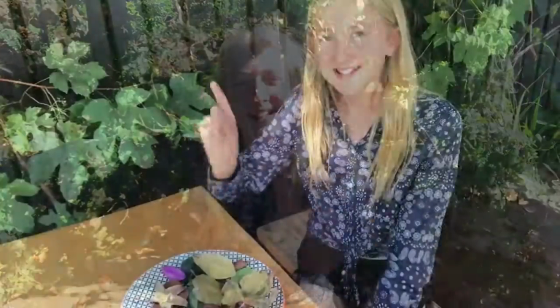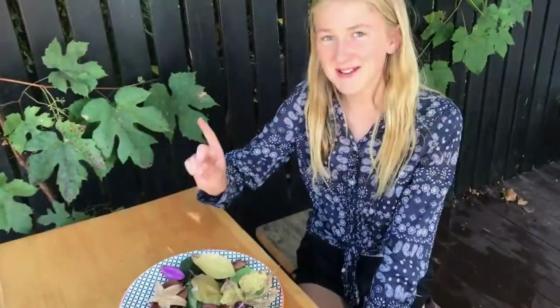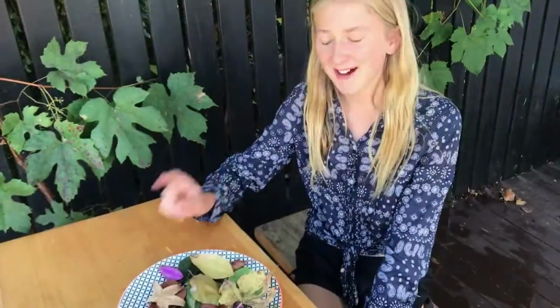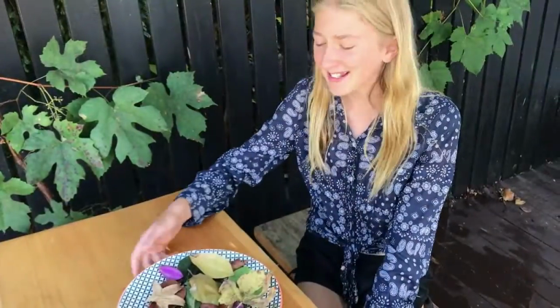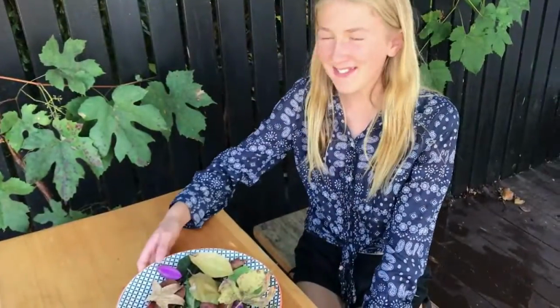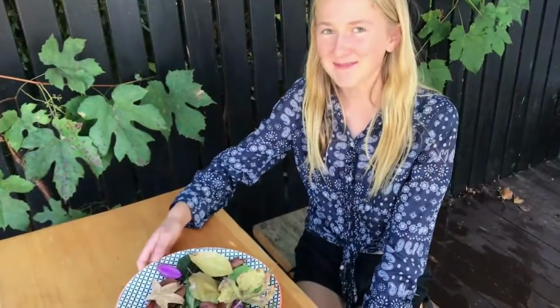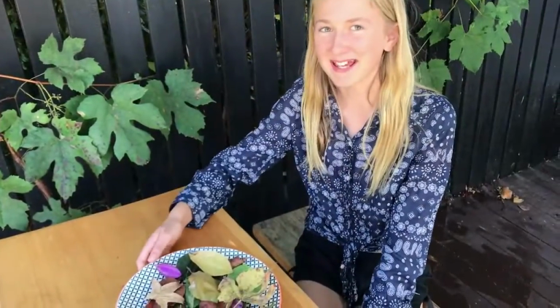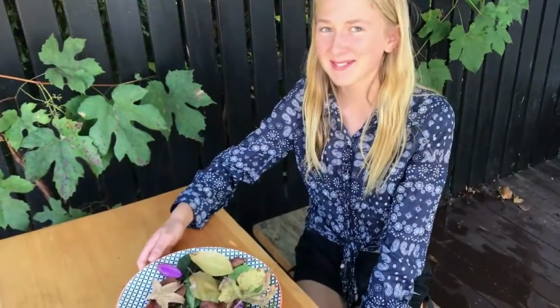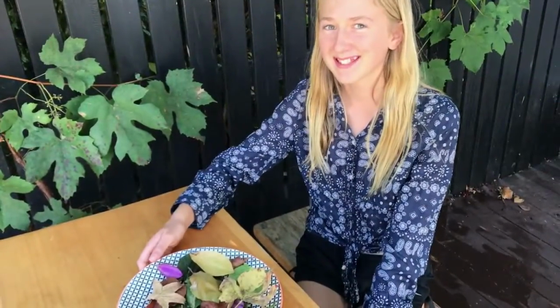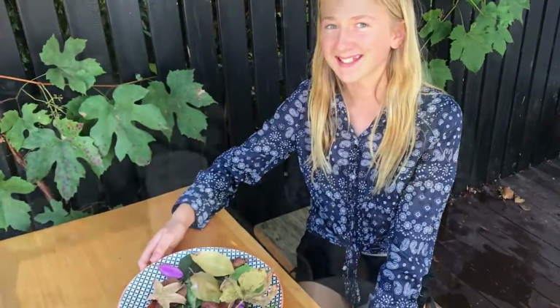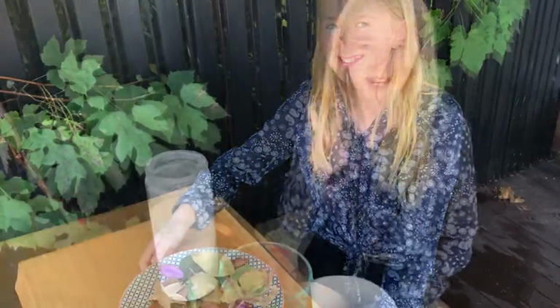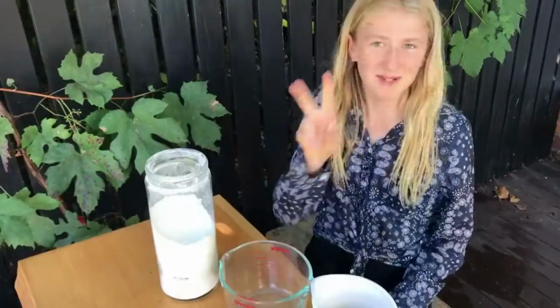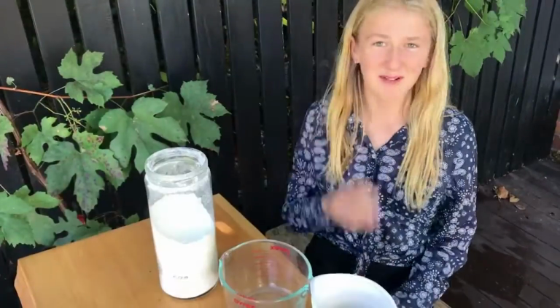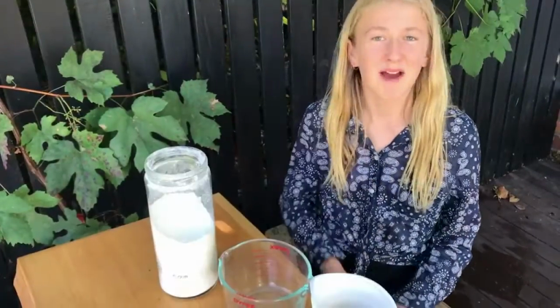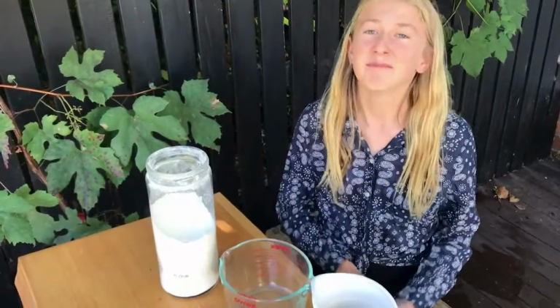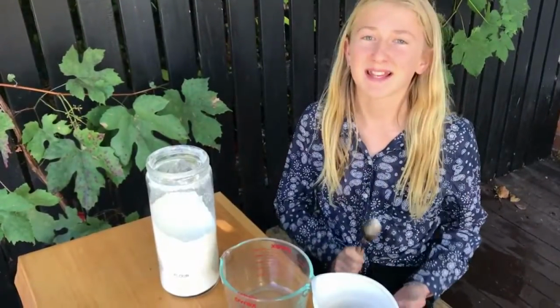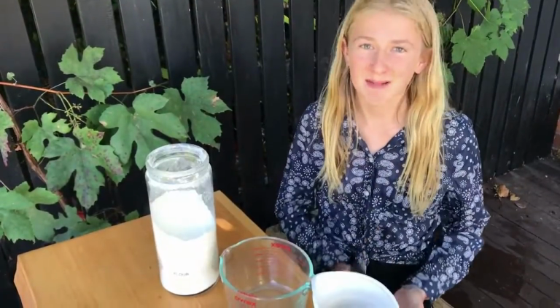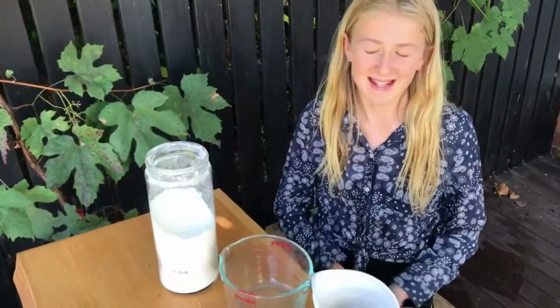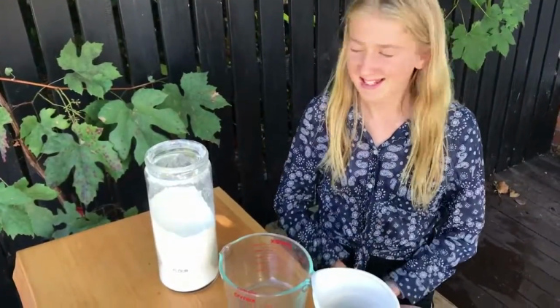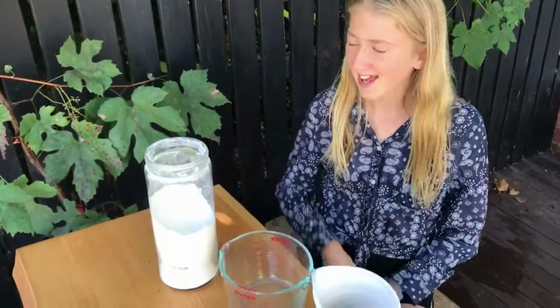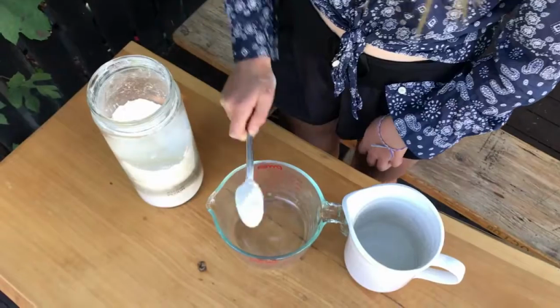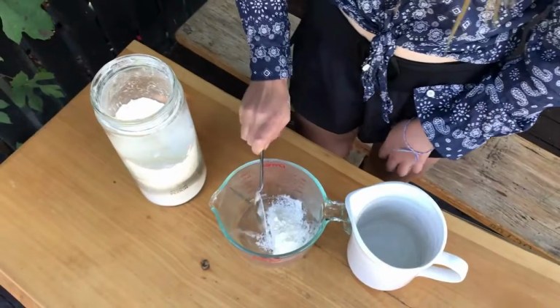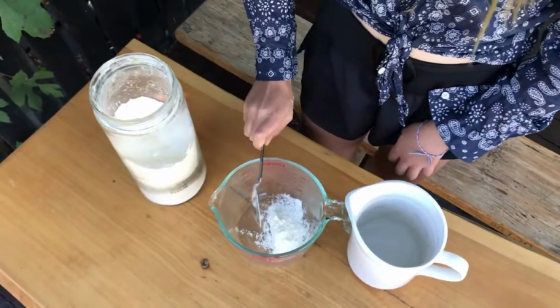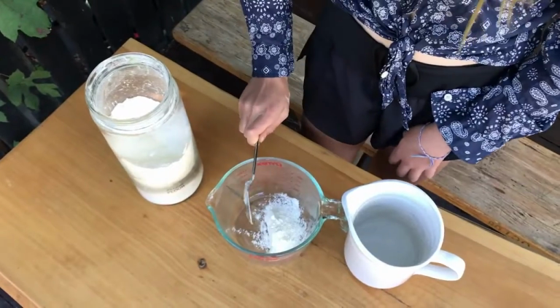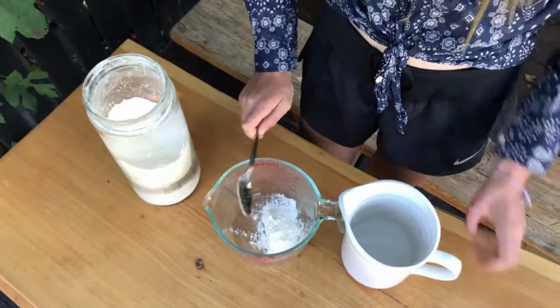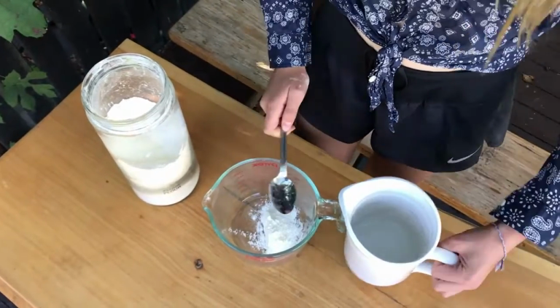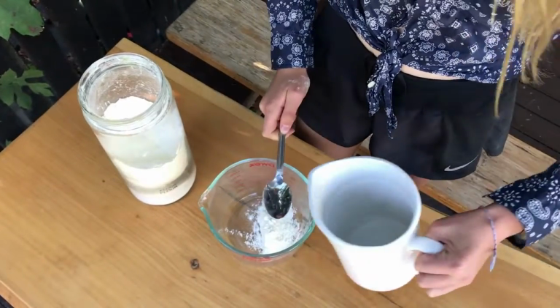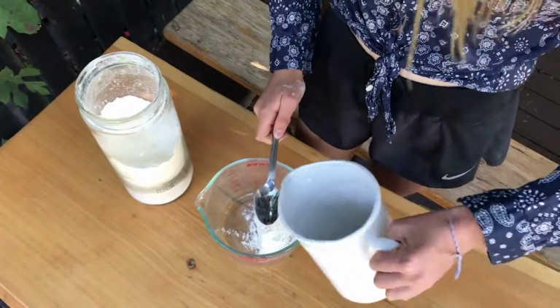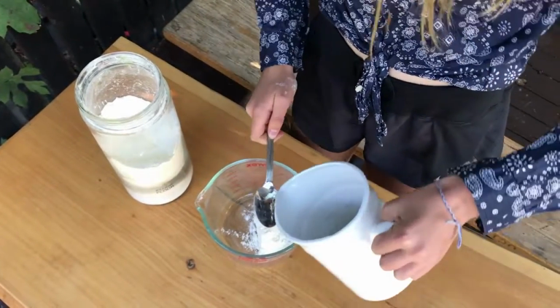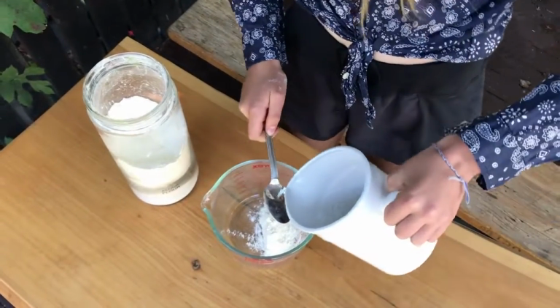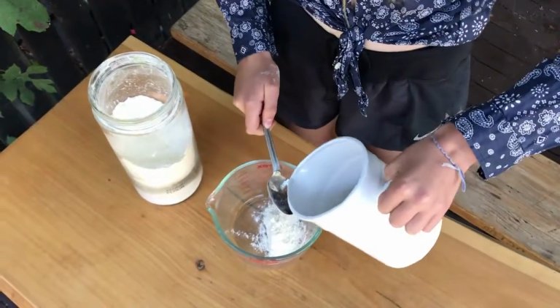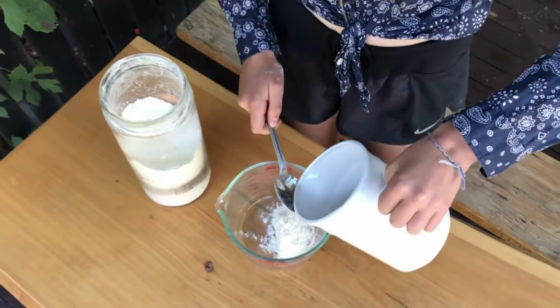Step one, gather some leaves. Step two, make the paste. Use one part flour to two parts water.